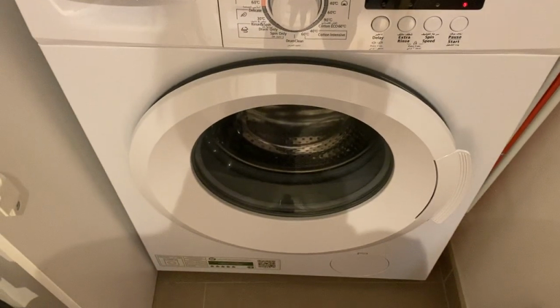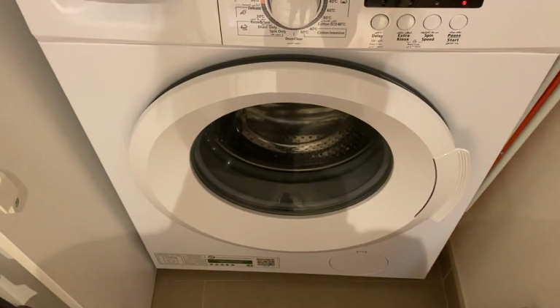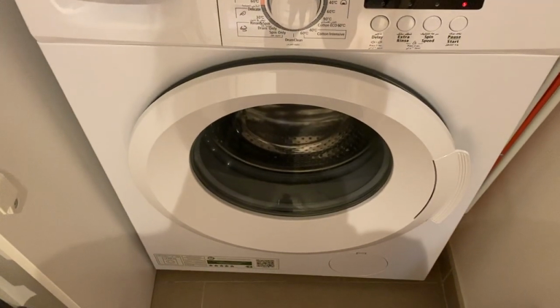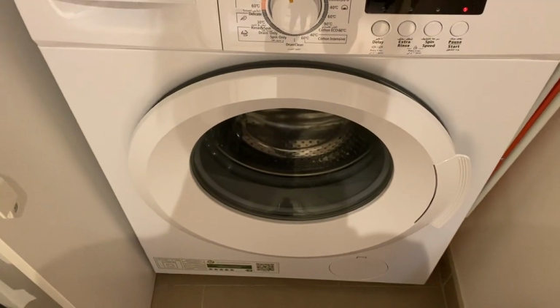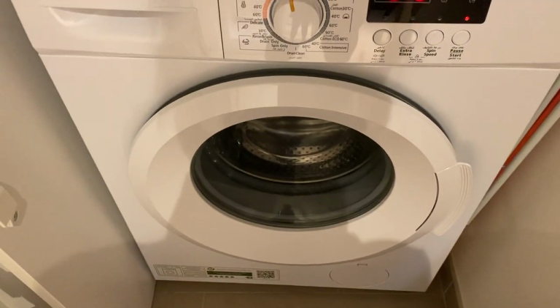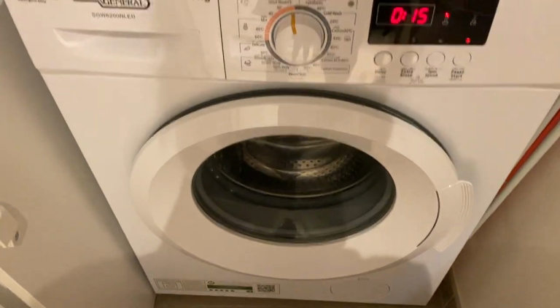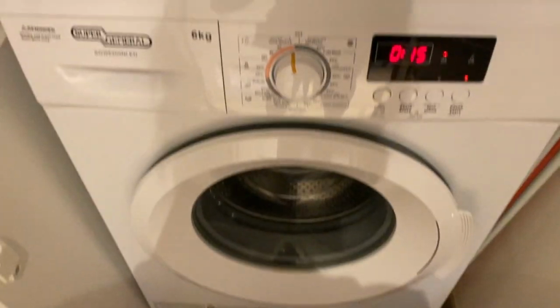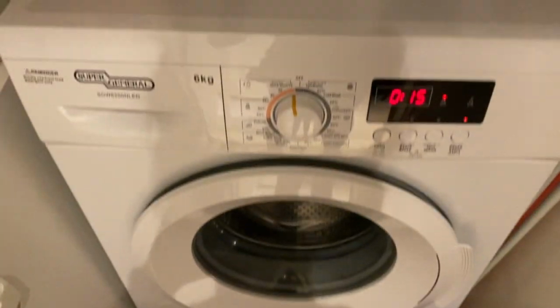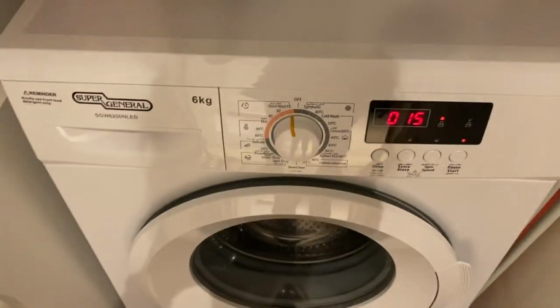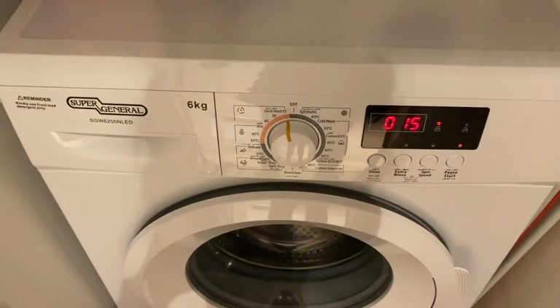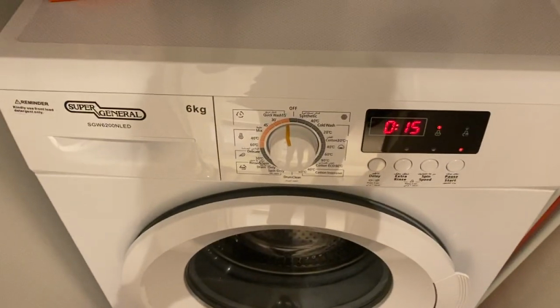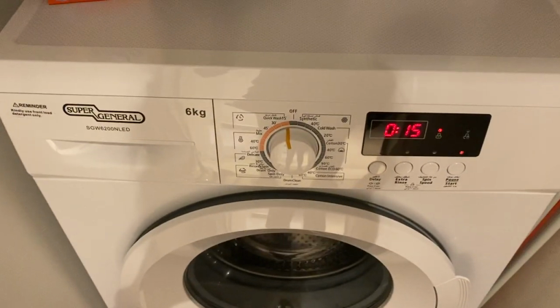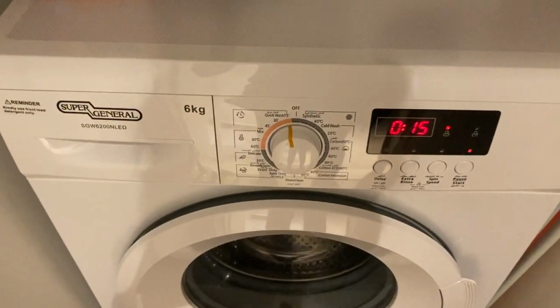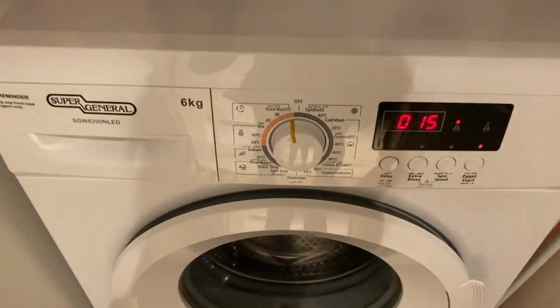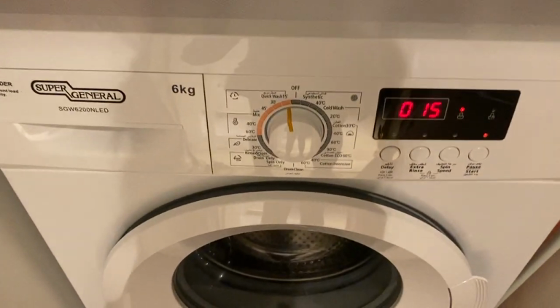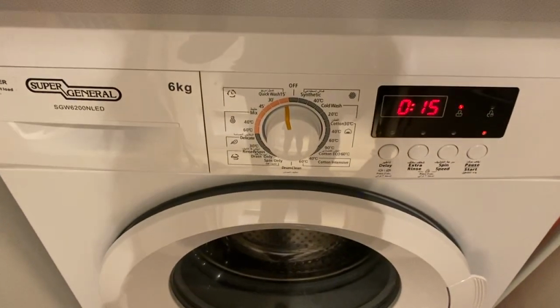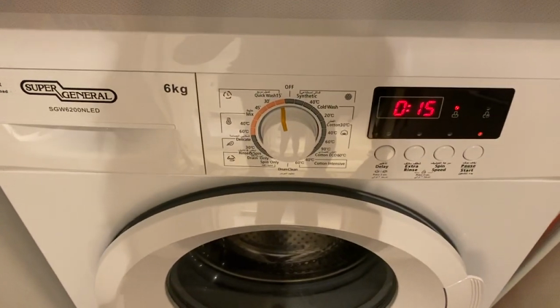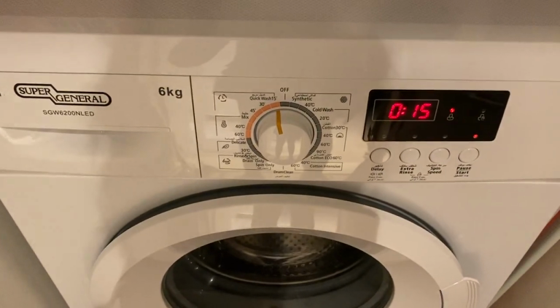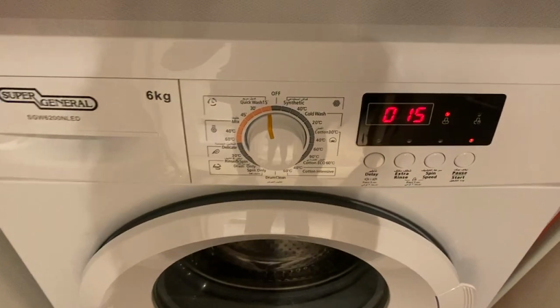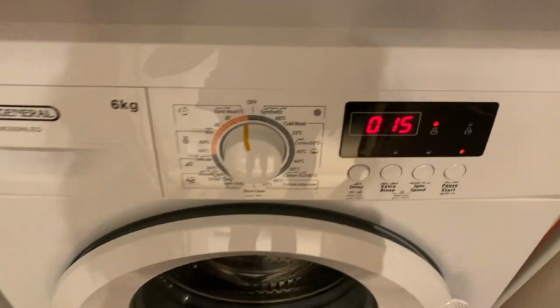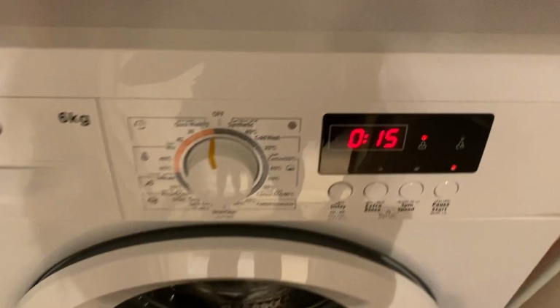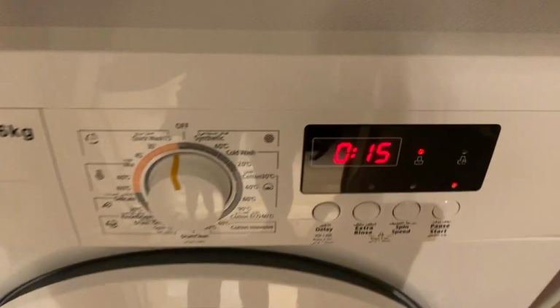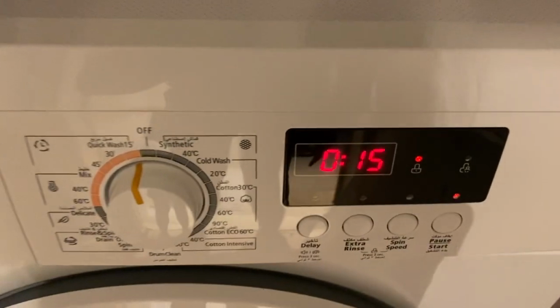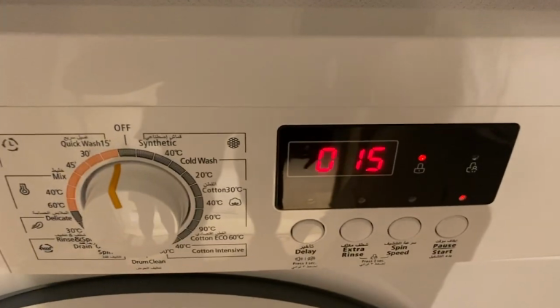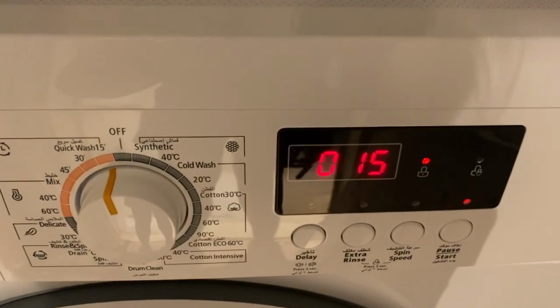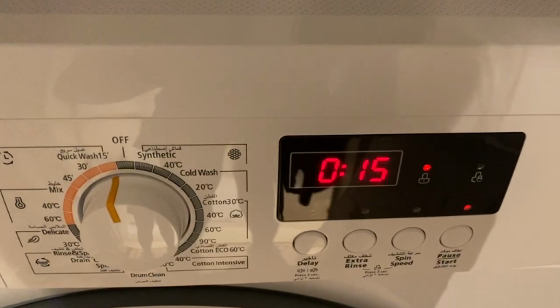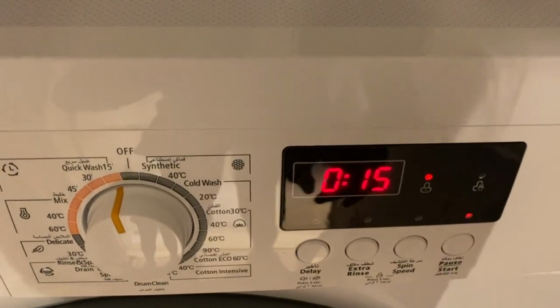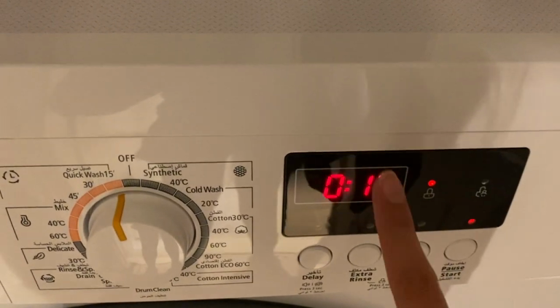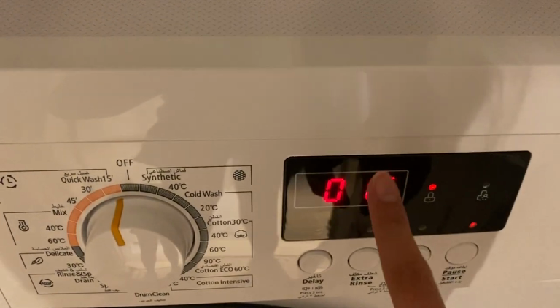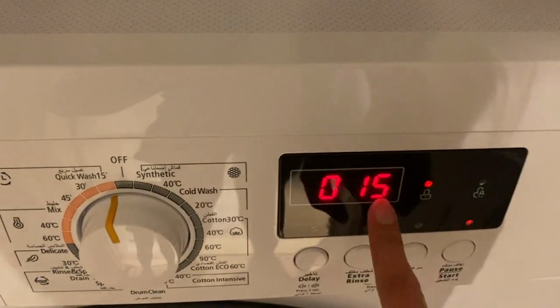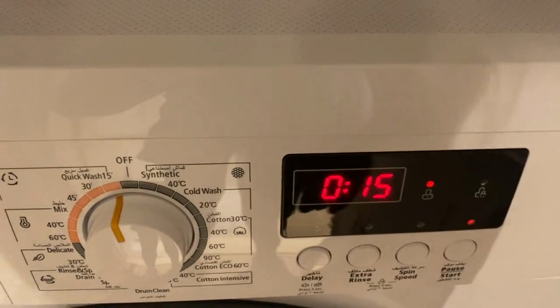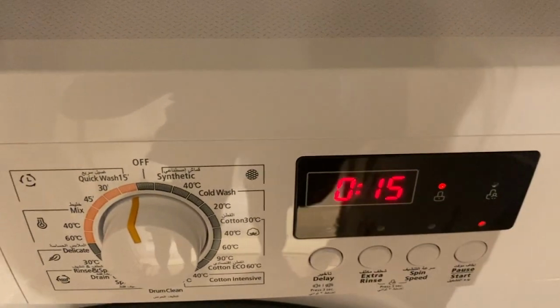Wait for the washing machine to load. Once it's done, you will know that the timer will stop.